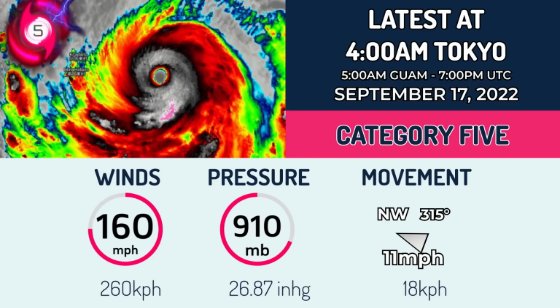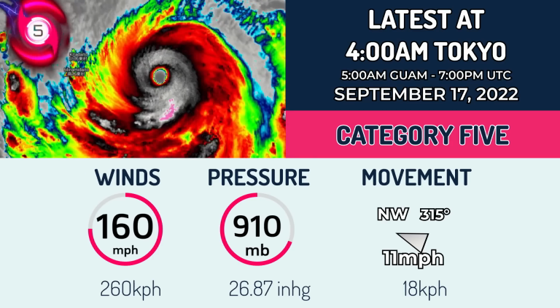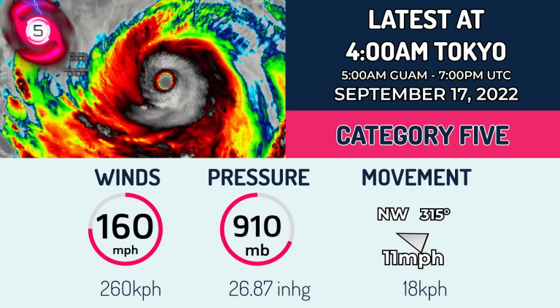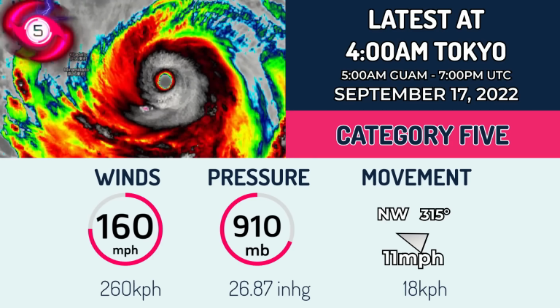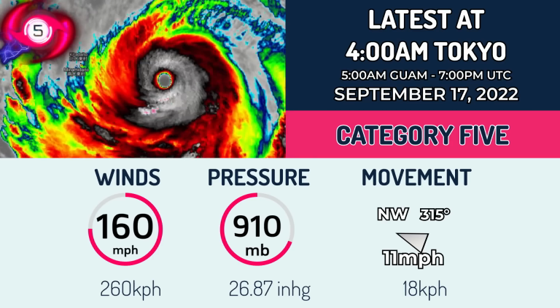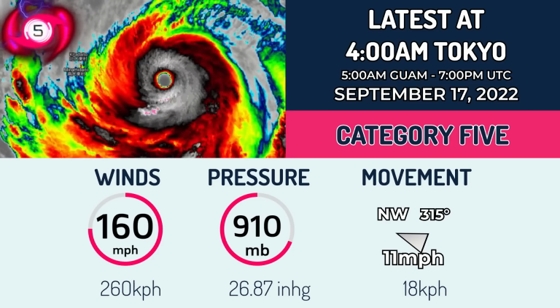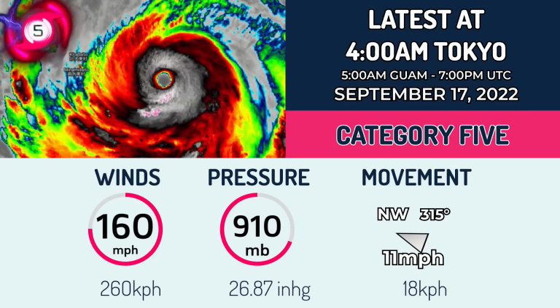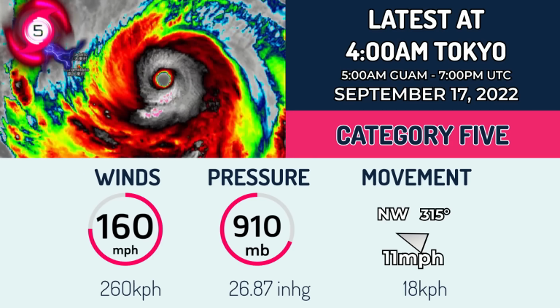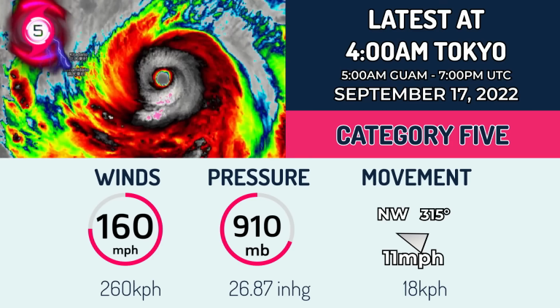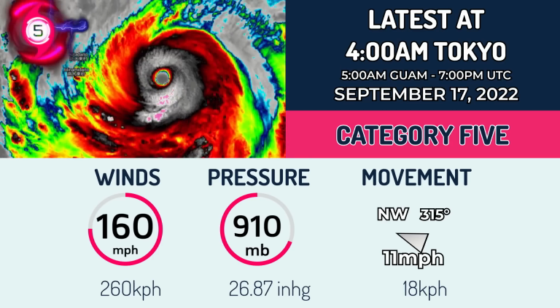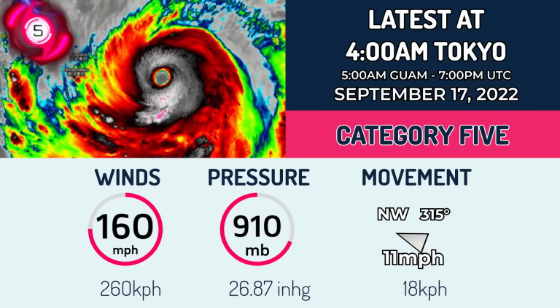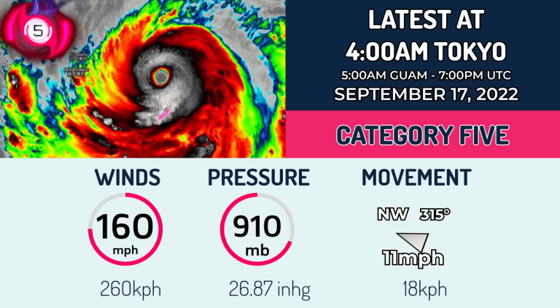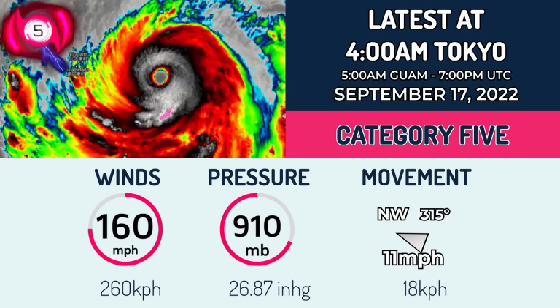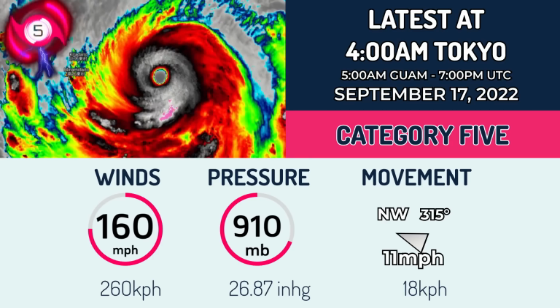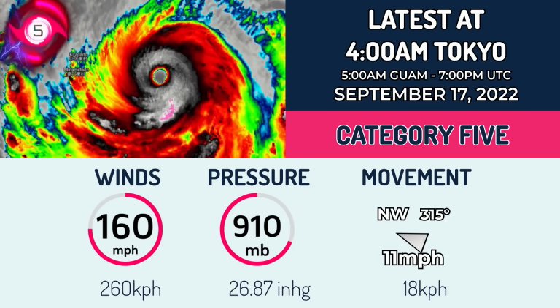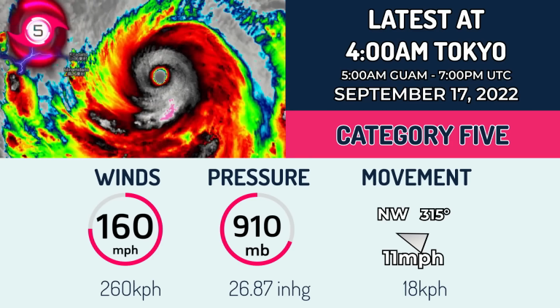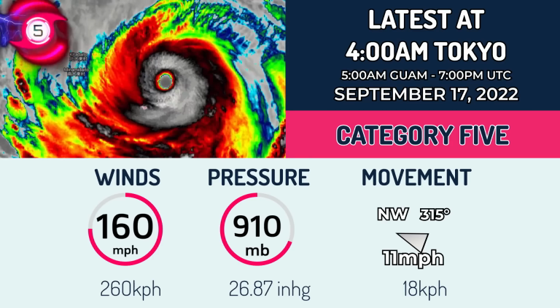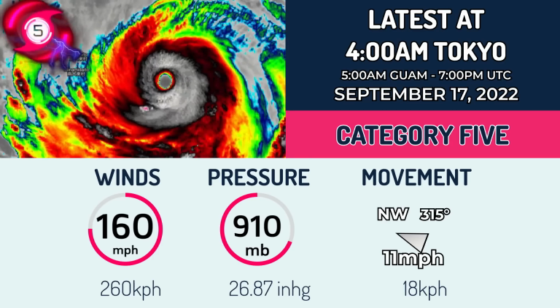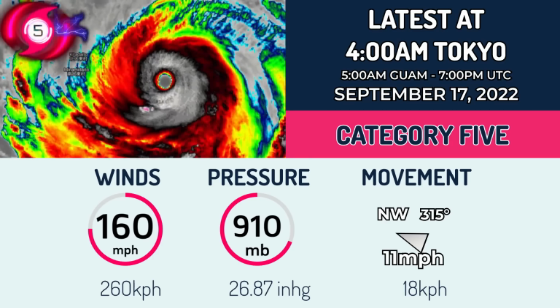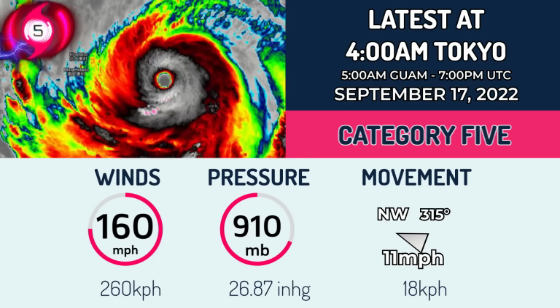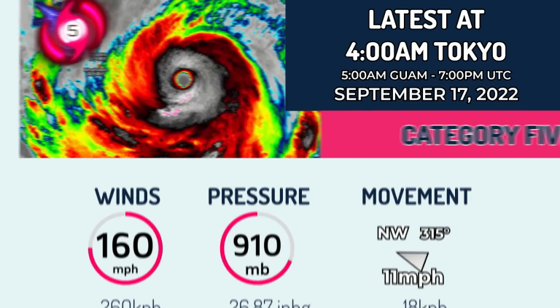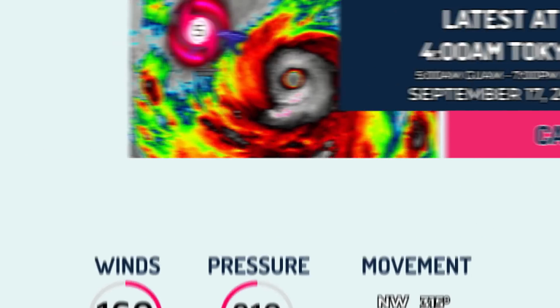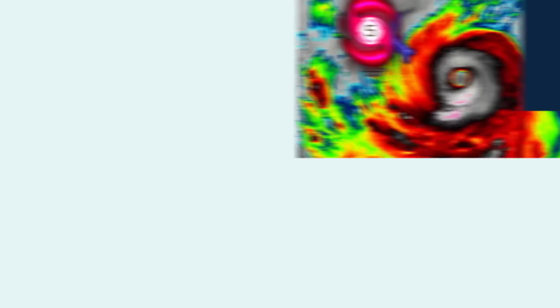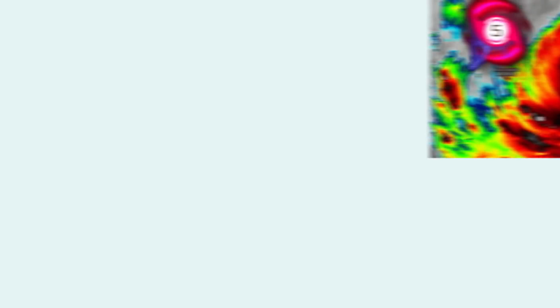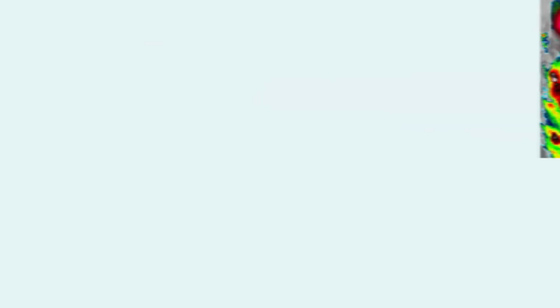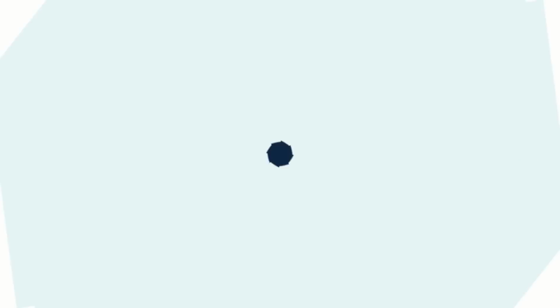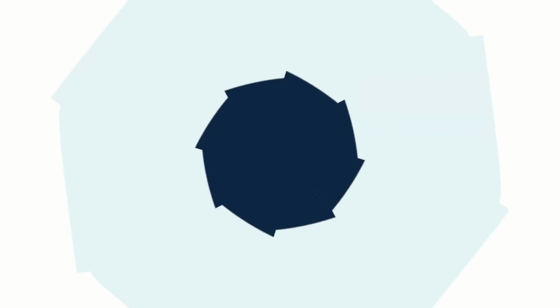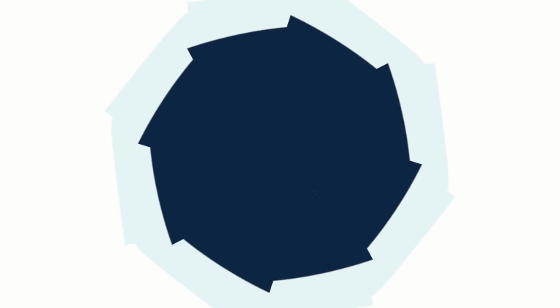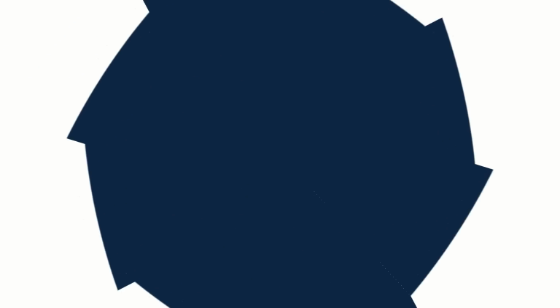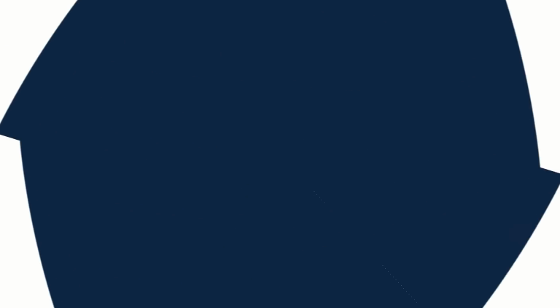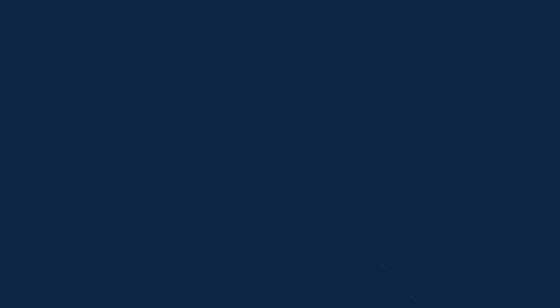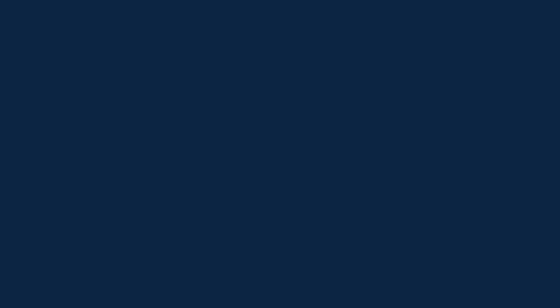Moving right now northwest at 11 mph — that's 18 km/h — and looks to make landfall in Japan in around two days from now.